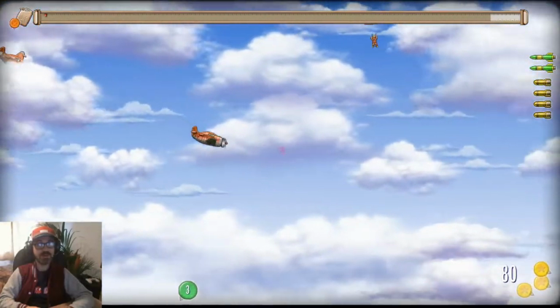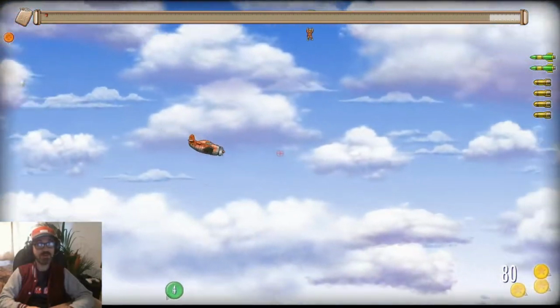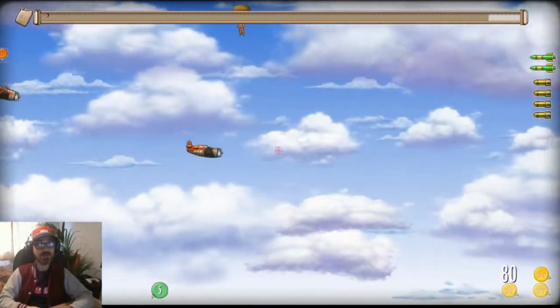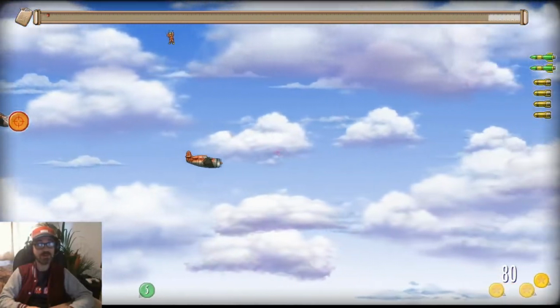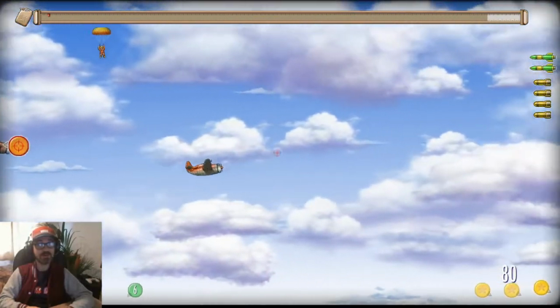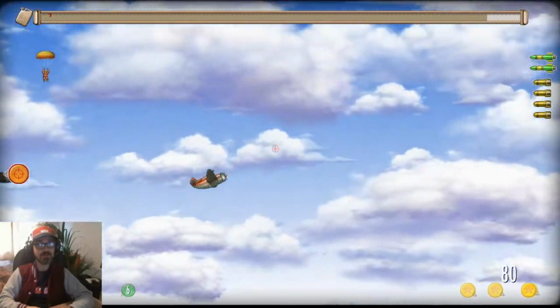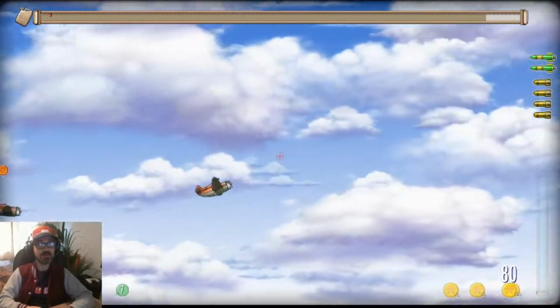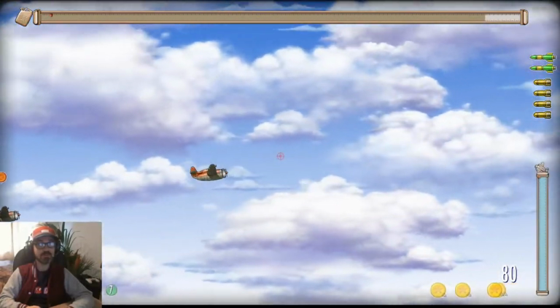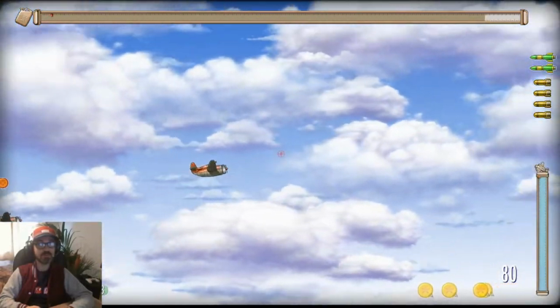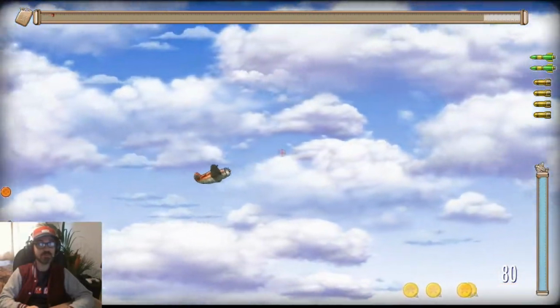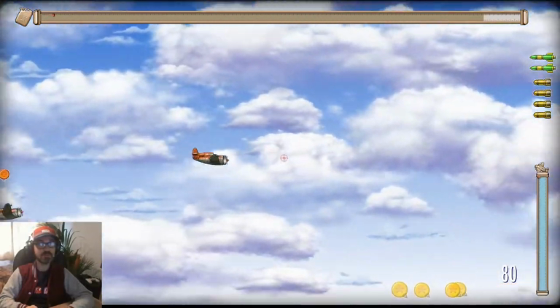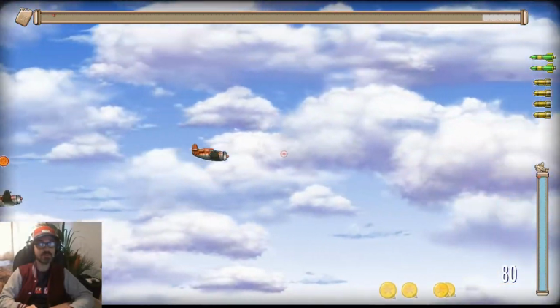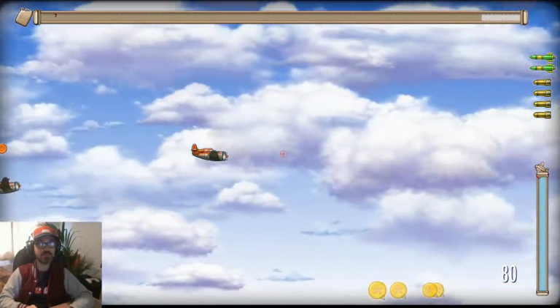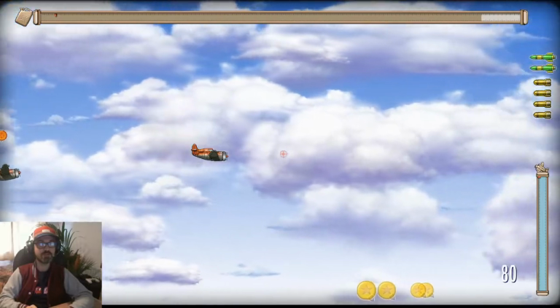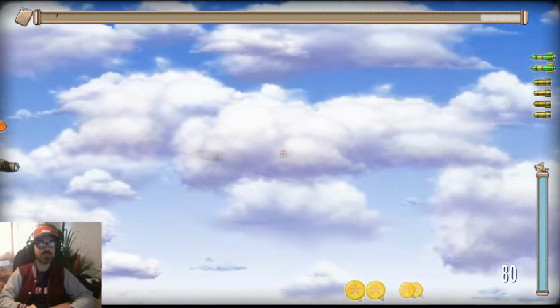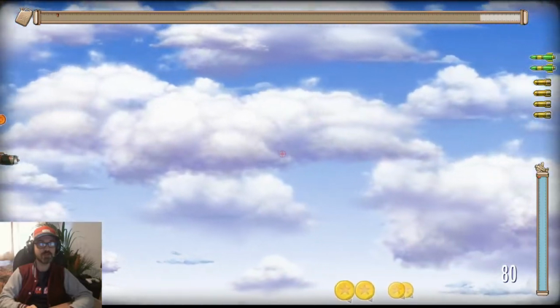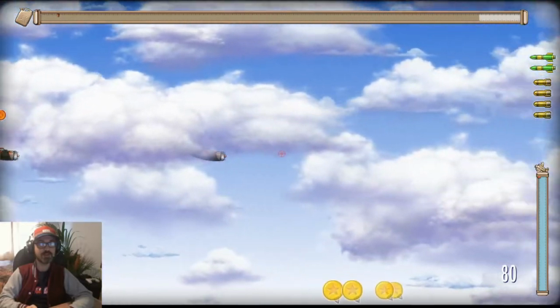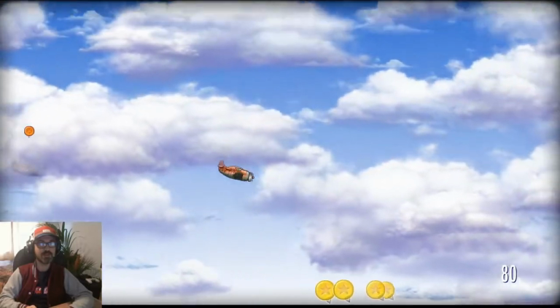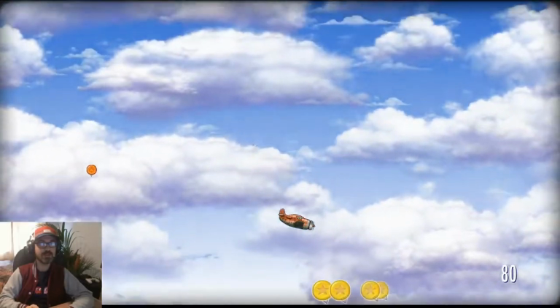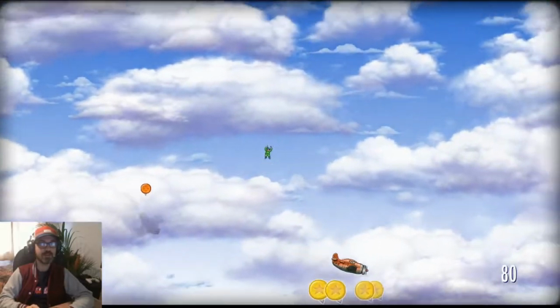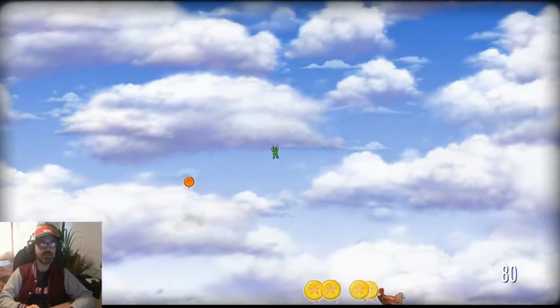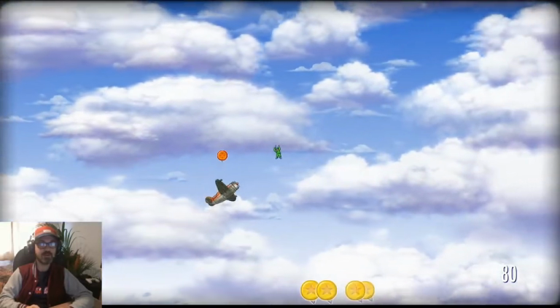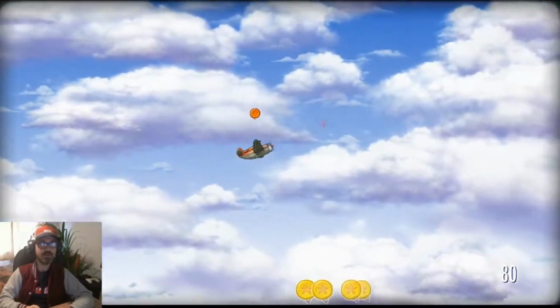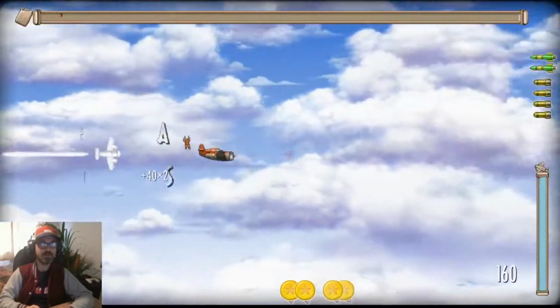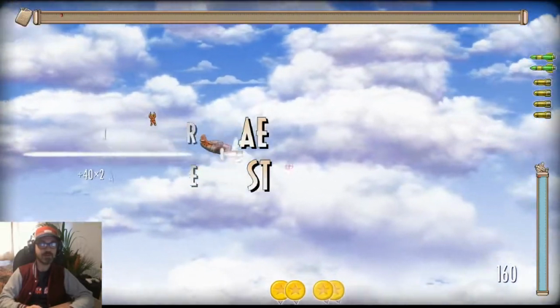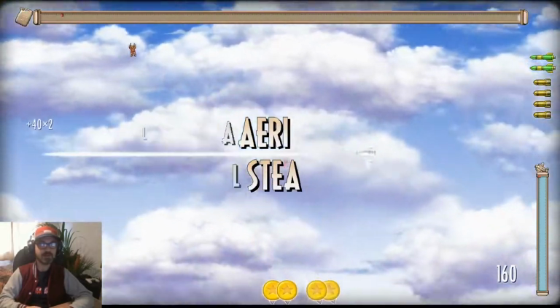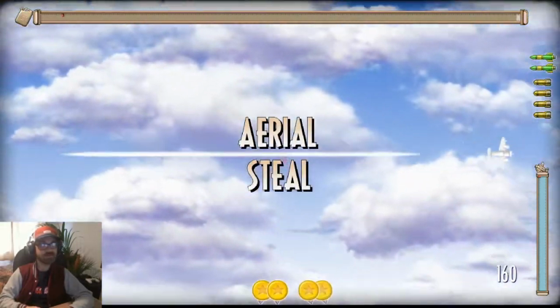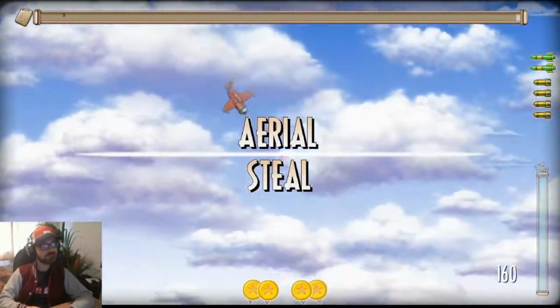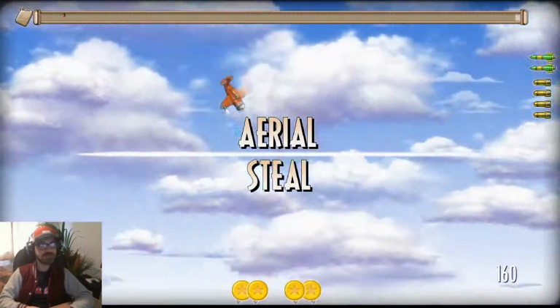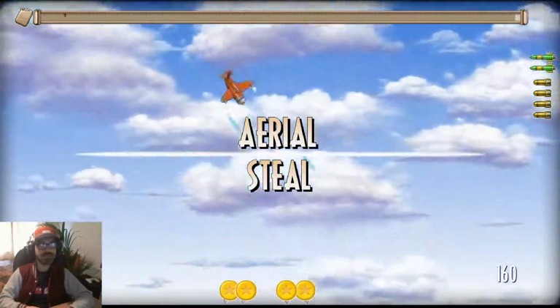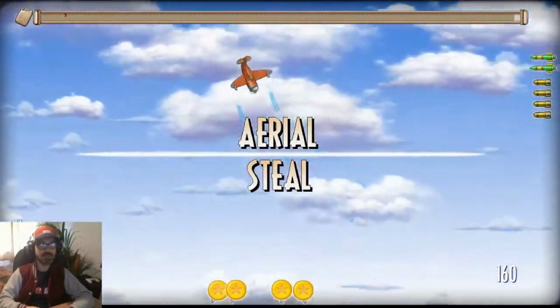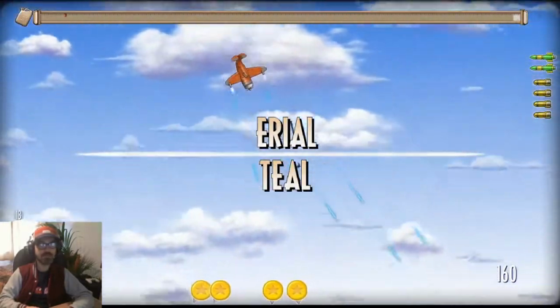Another way to do it is called the tradesman's entrance. Fly just in front of a plane like that, jump out. Aerial steal.